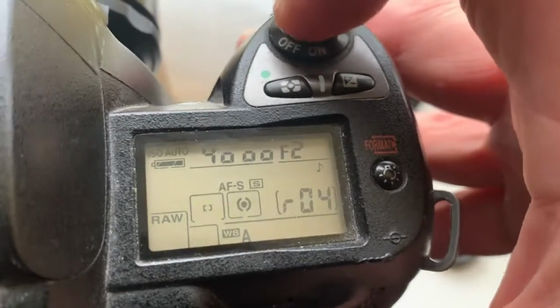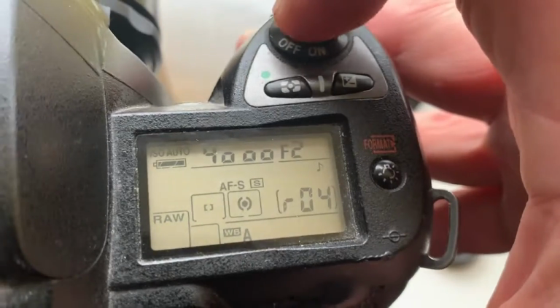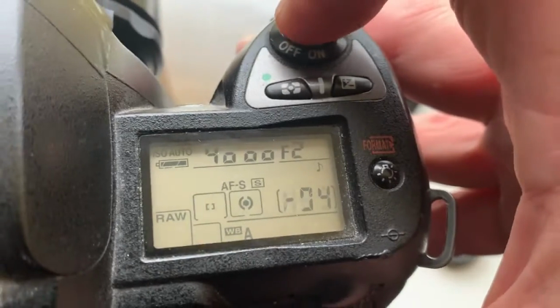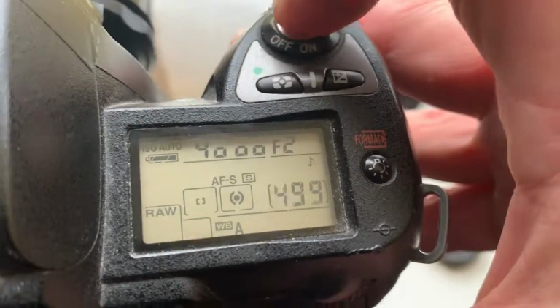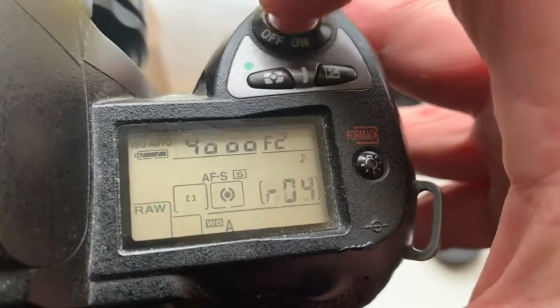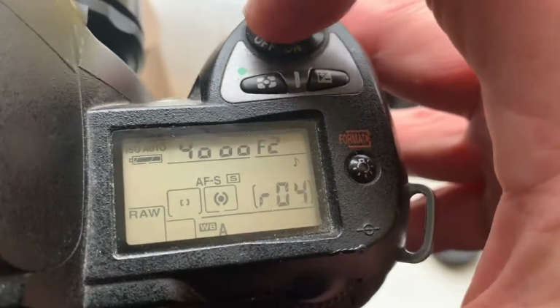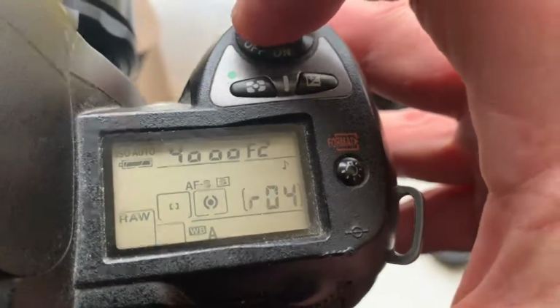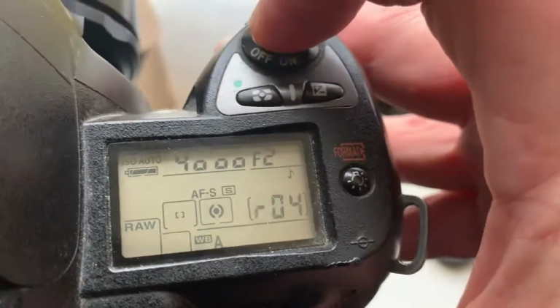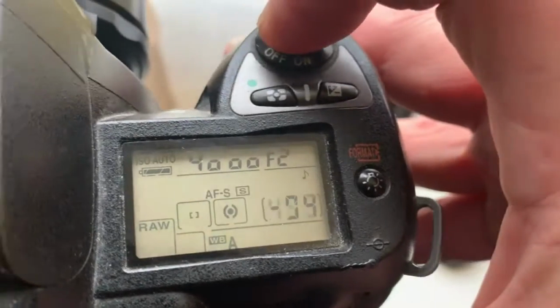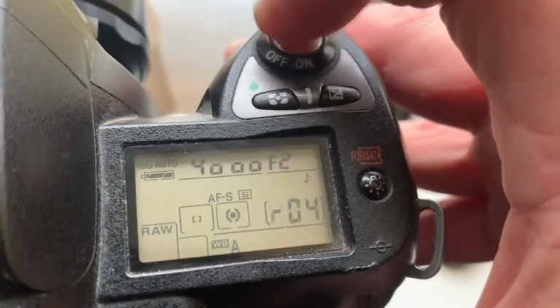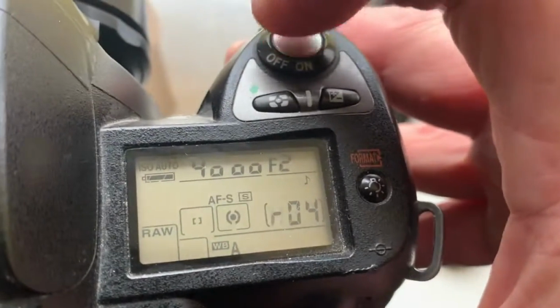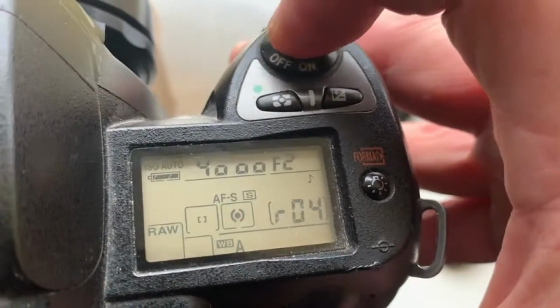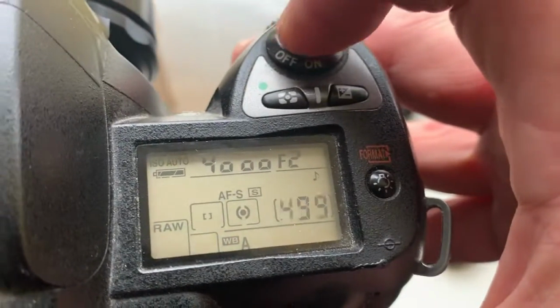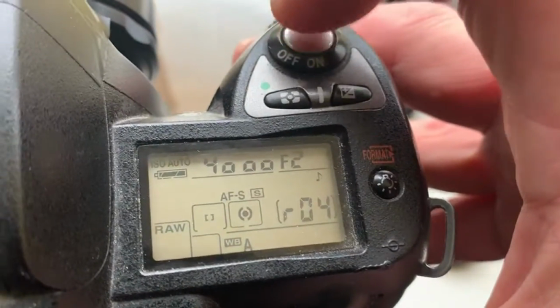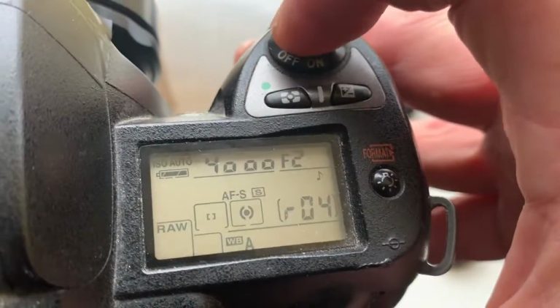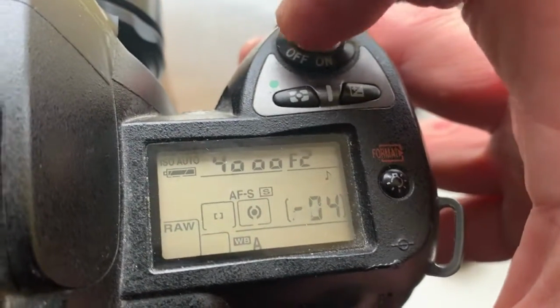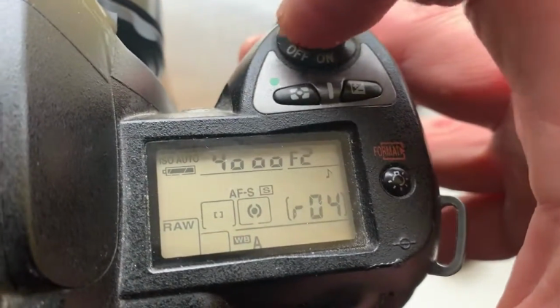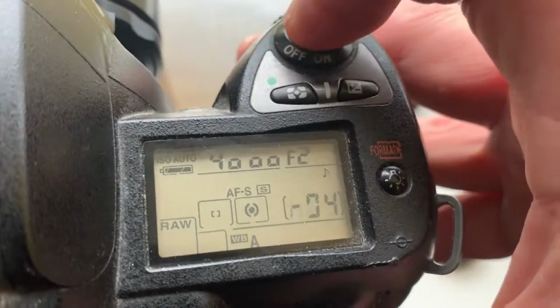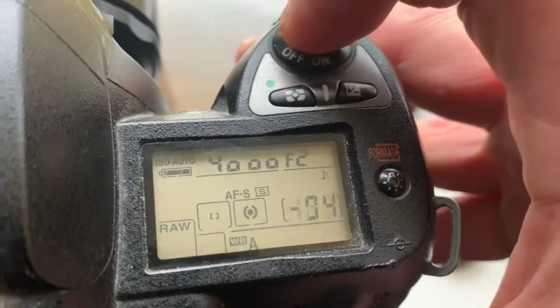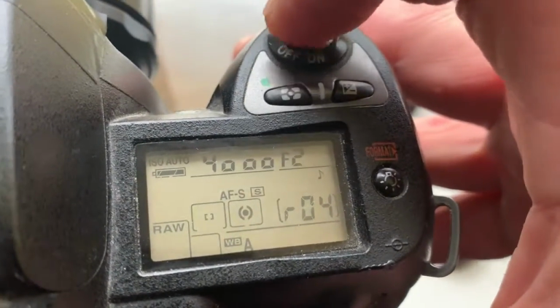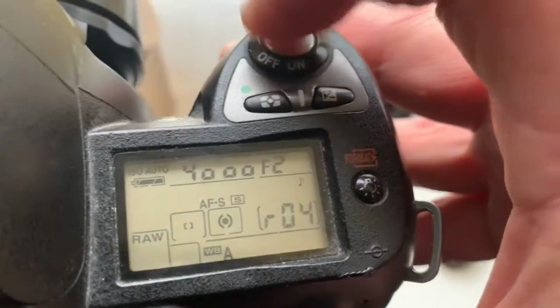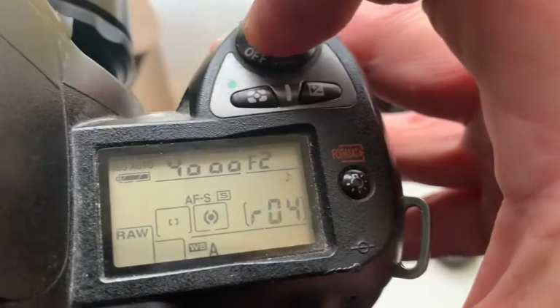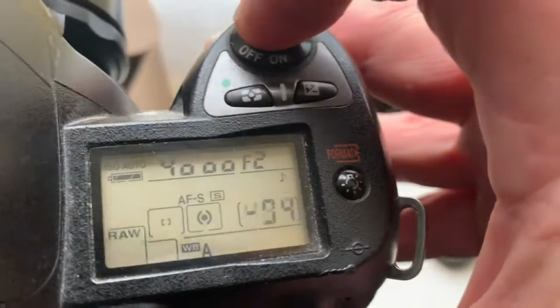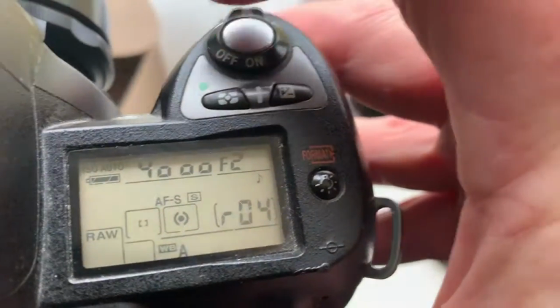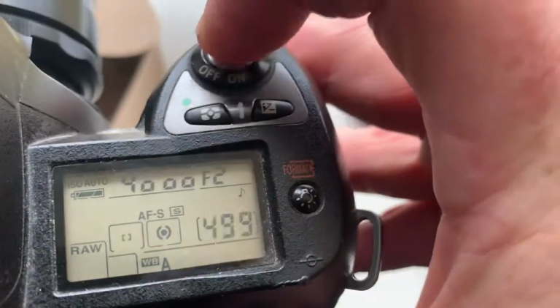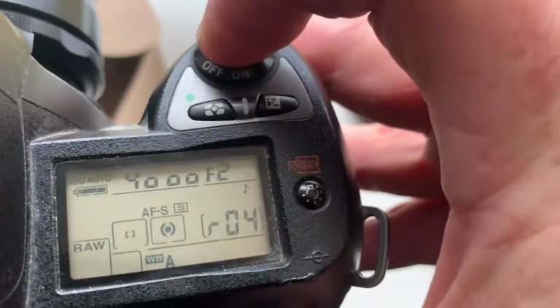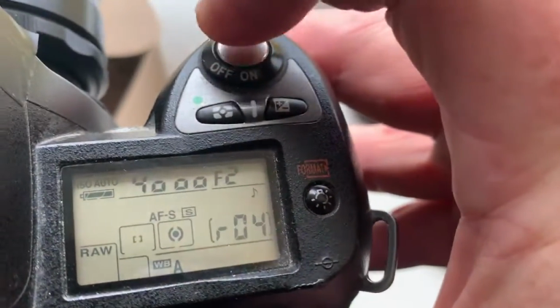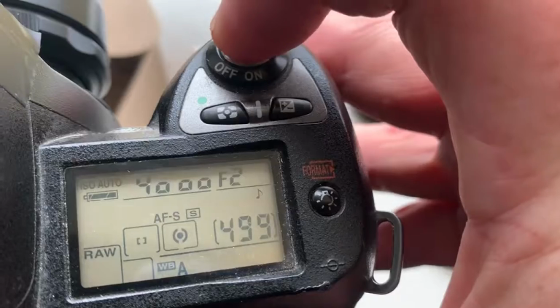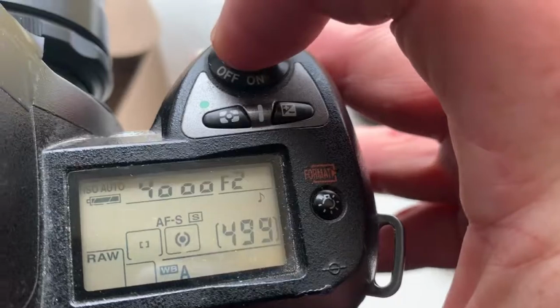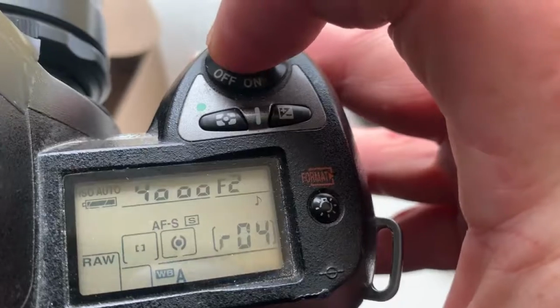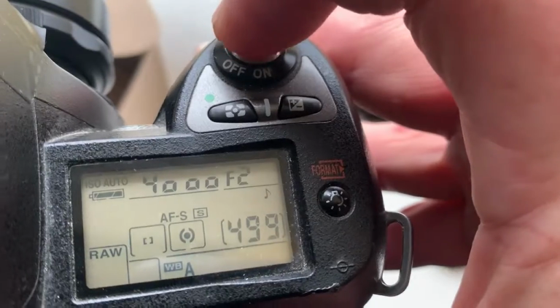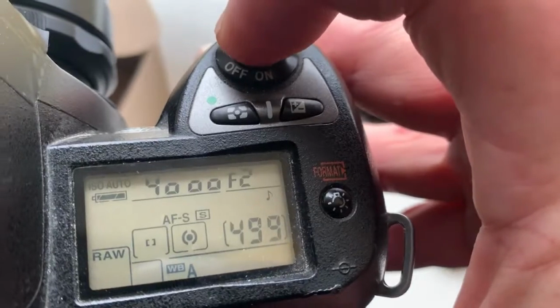Look. Now there is no focus — shutter will not work. Not work.